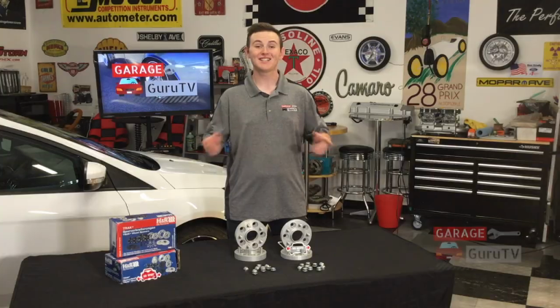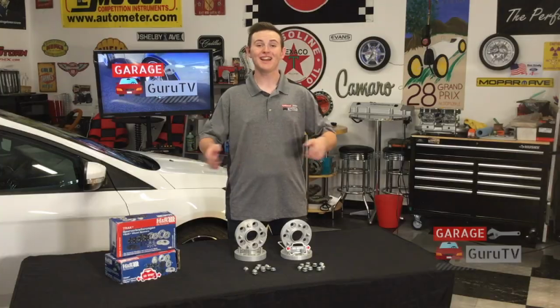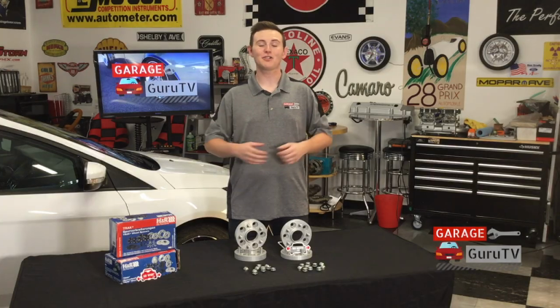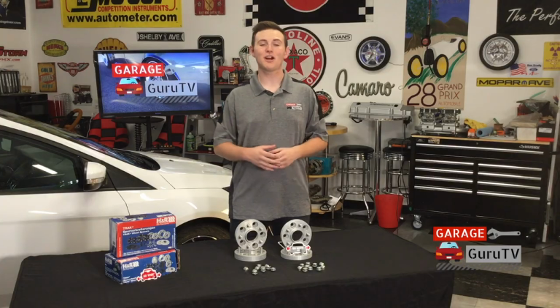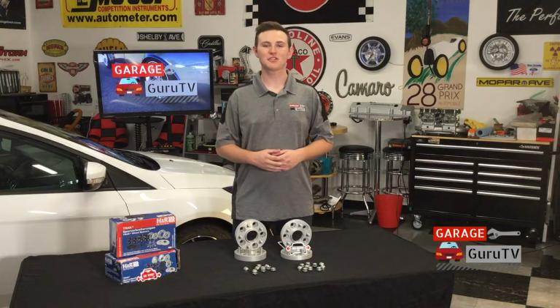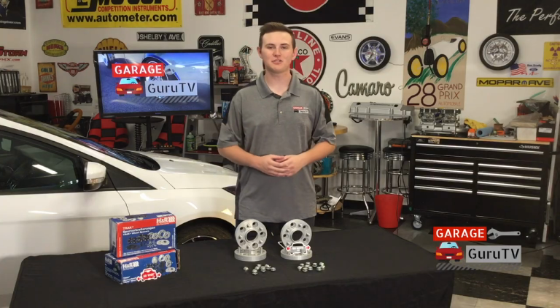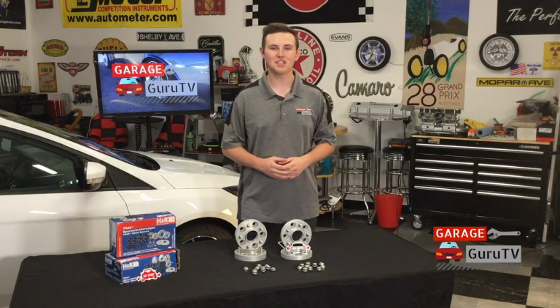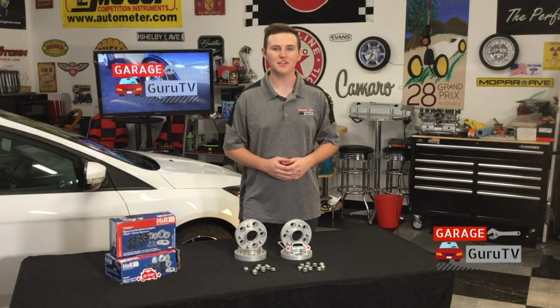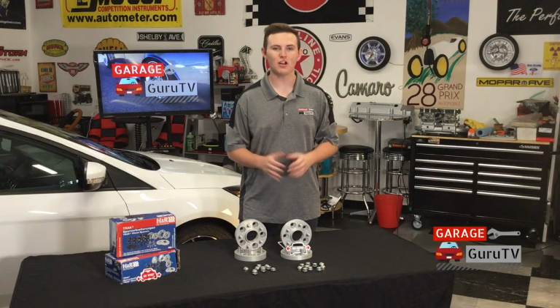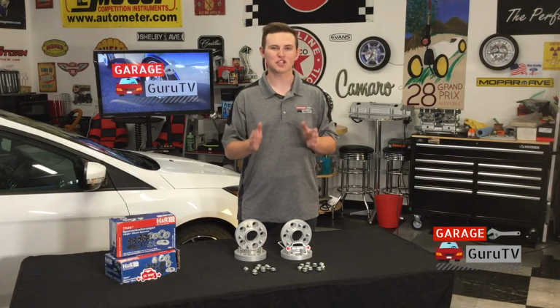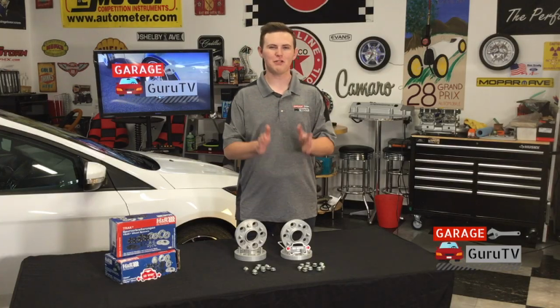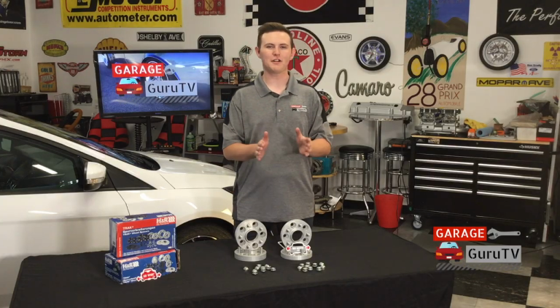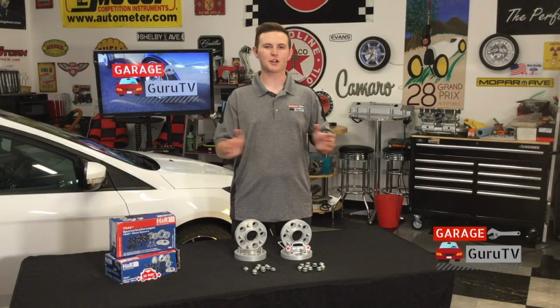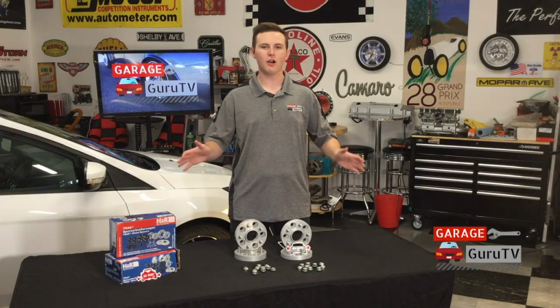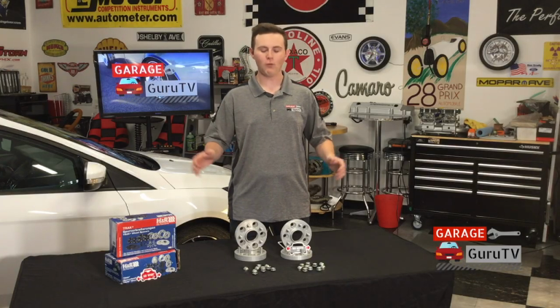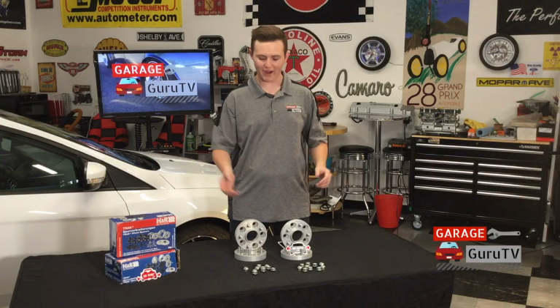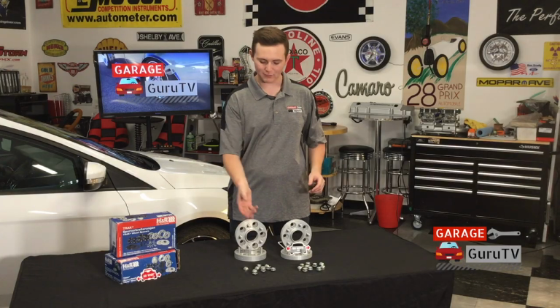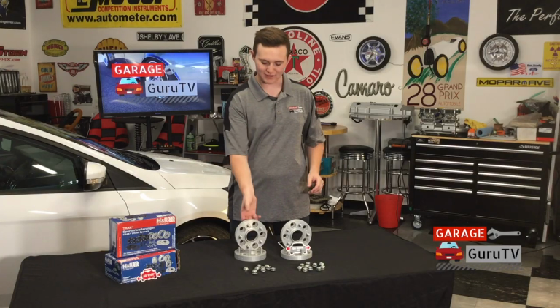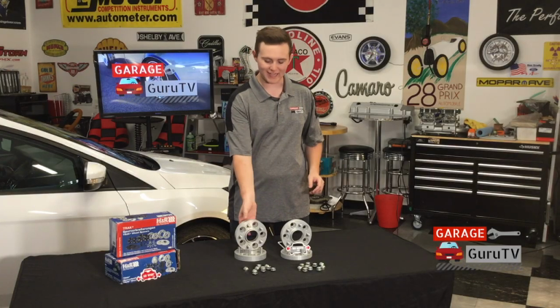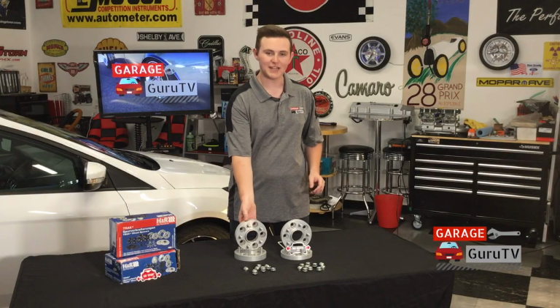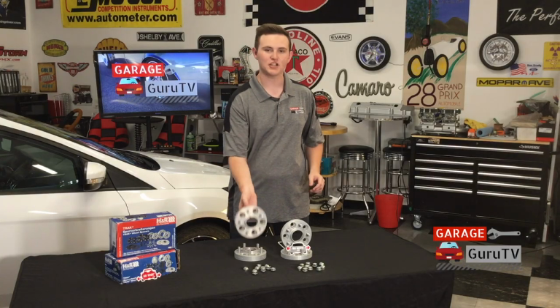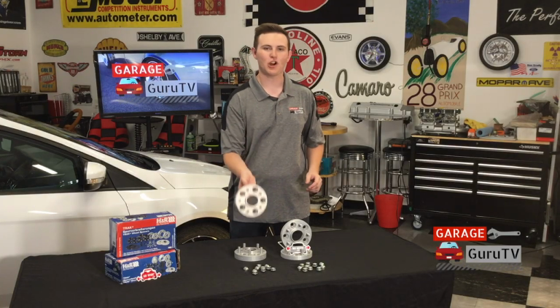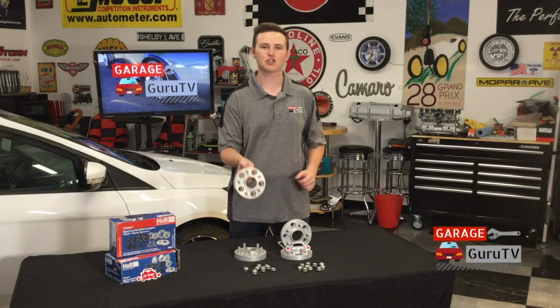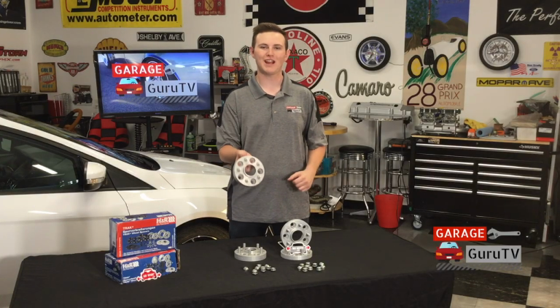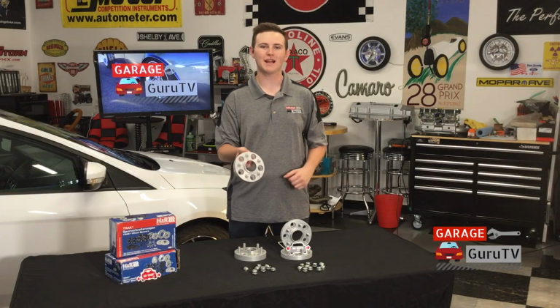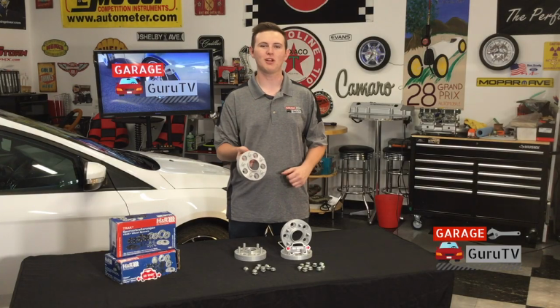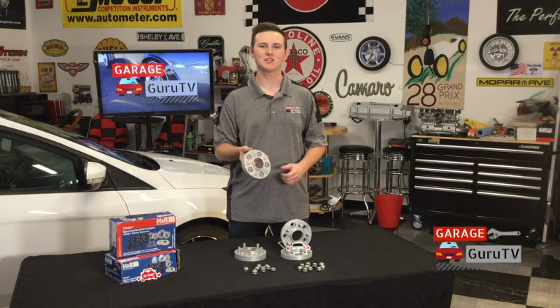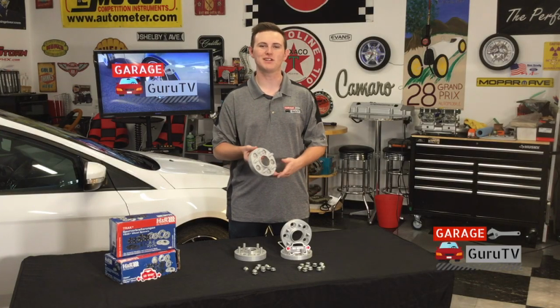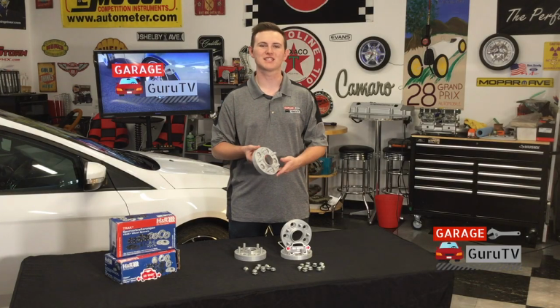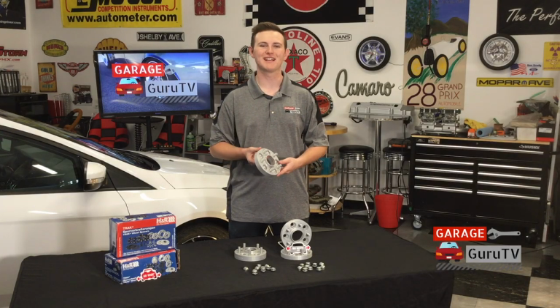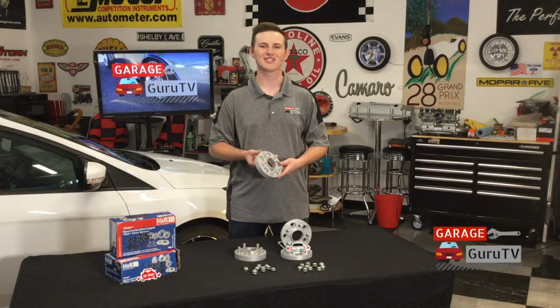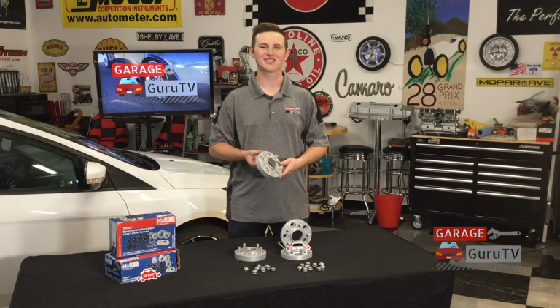Today on GarageGuruTV, I'll show you how to go wide with the H&R Track Plus Wheel Spacers.